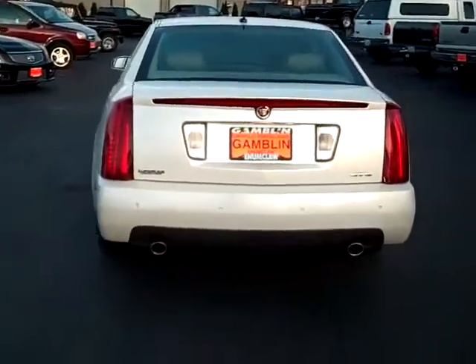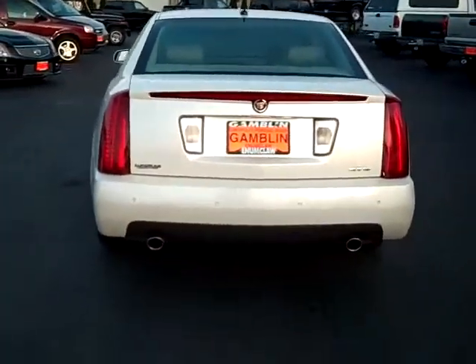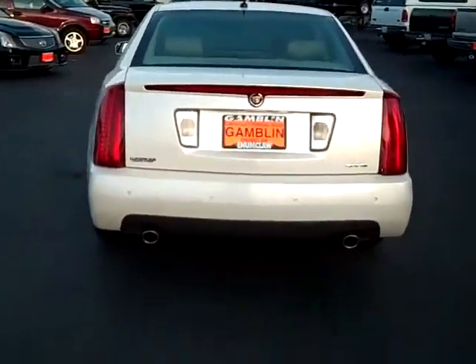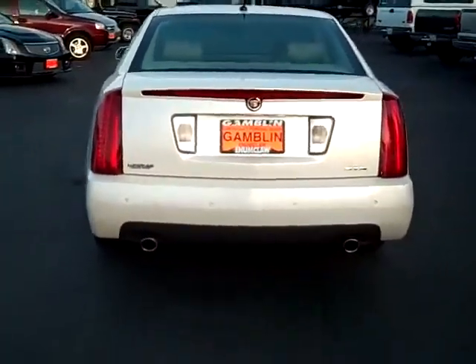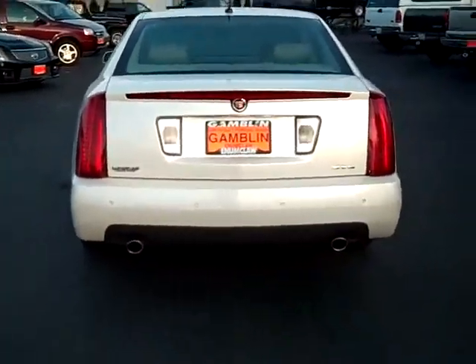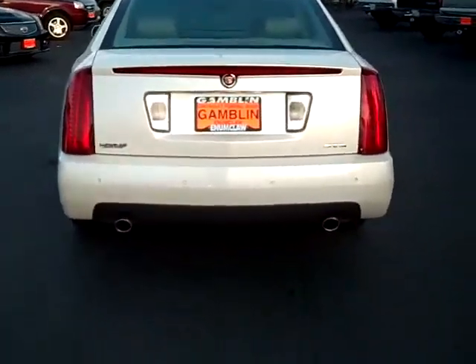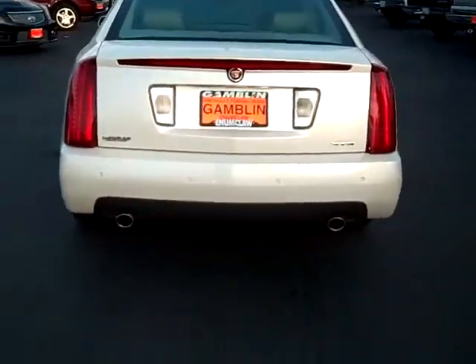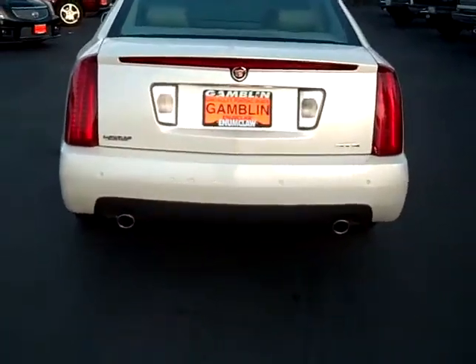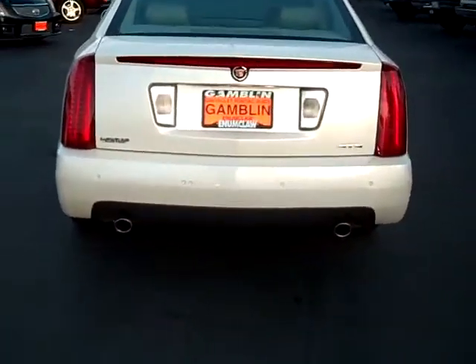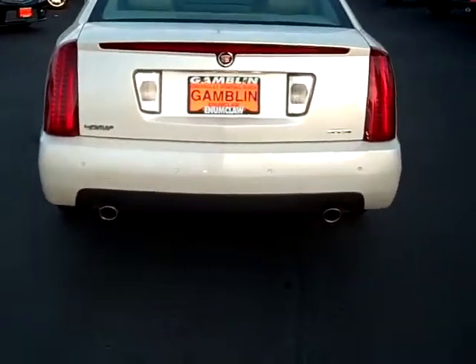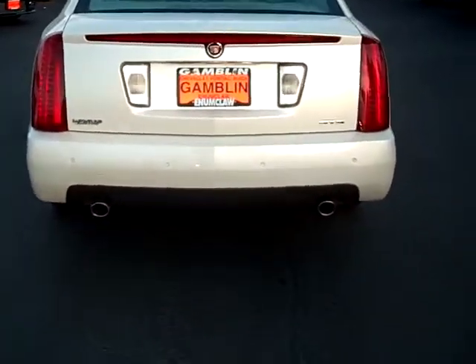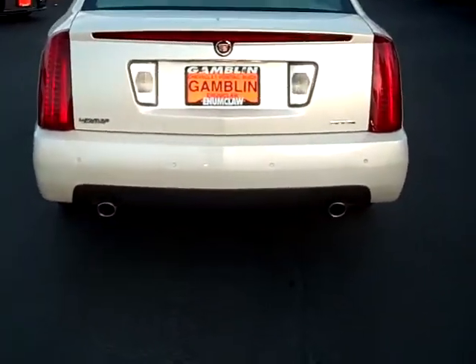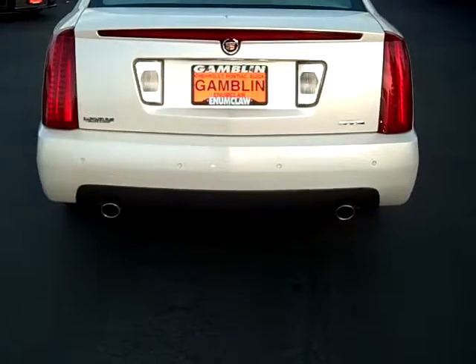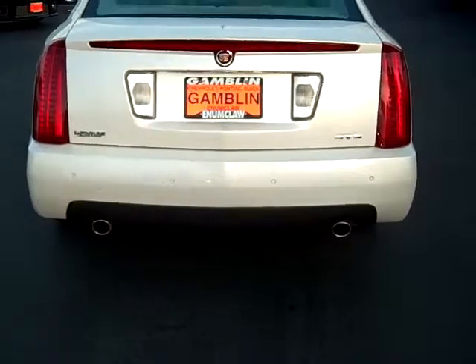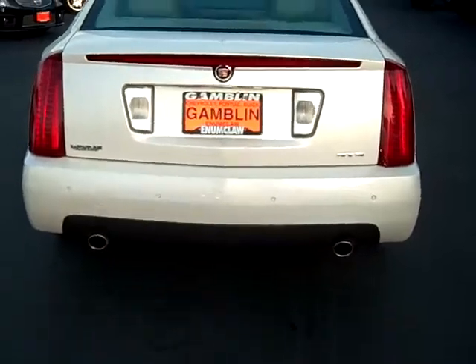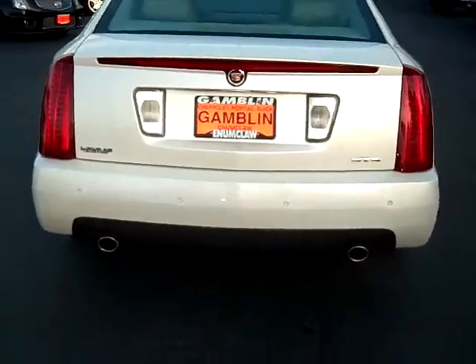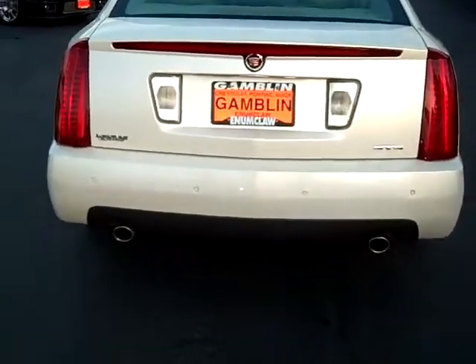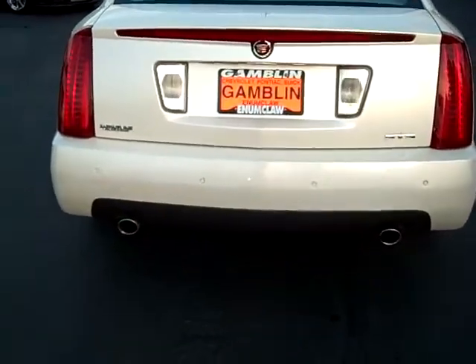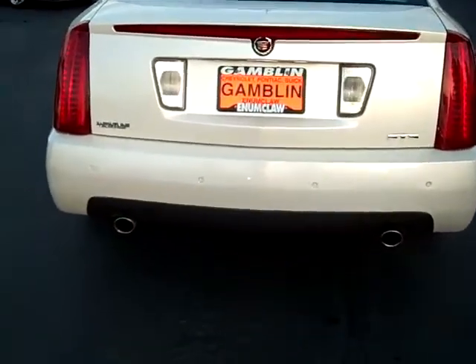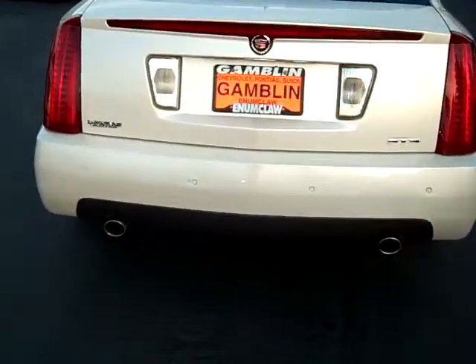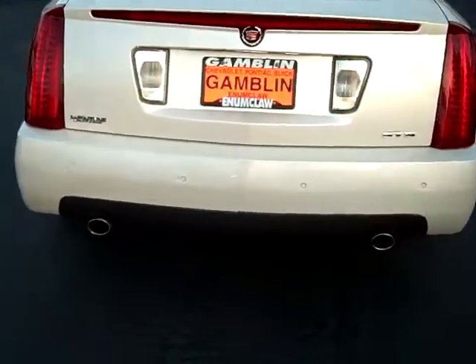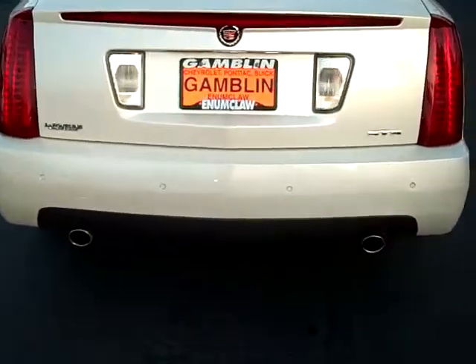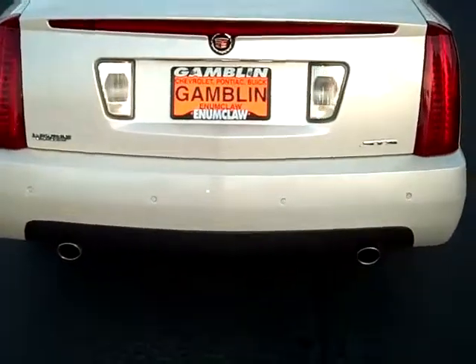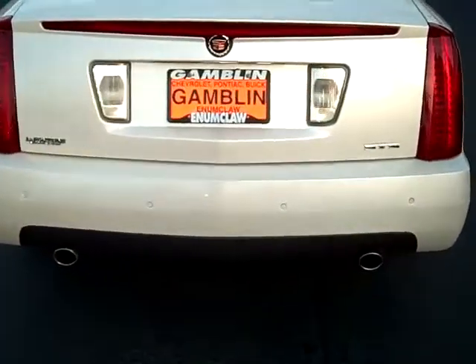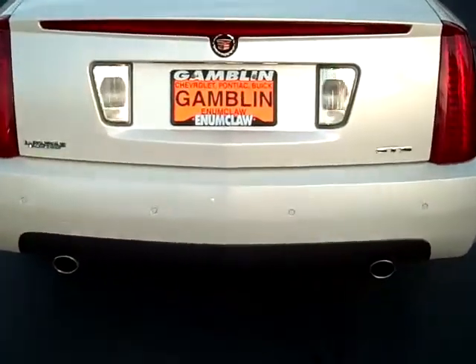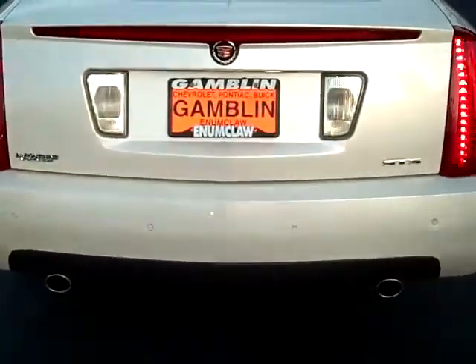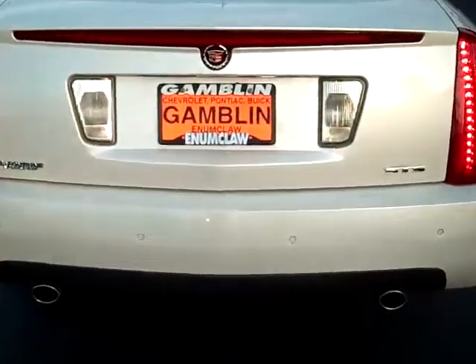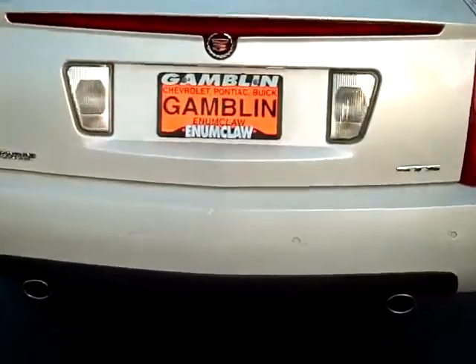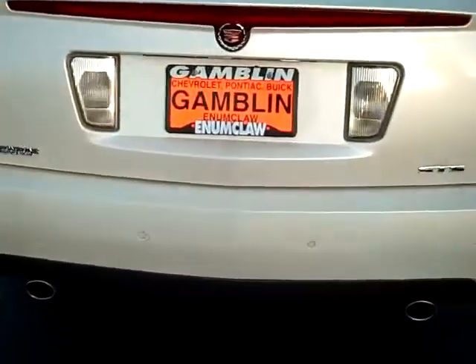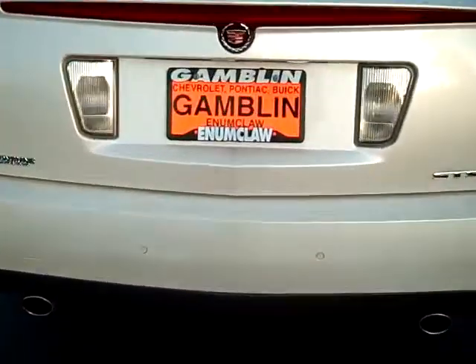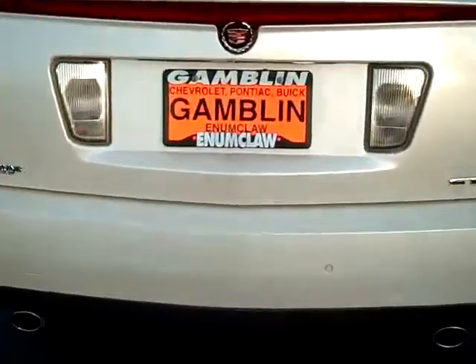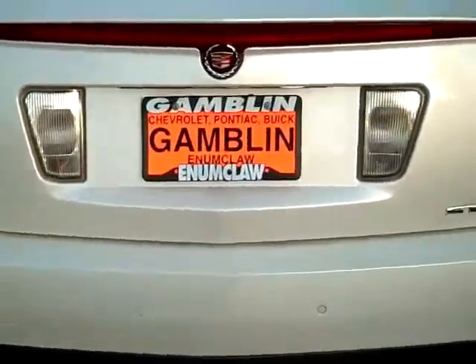Here it's the STS, got the dual exhaust. Let's take a peek back here in the trunk.